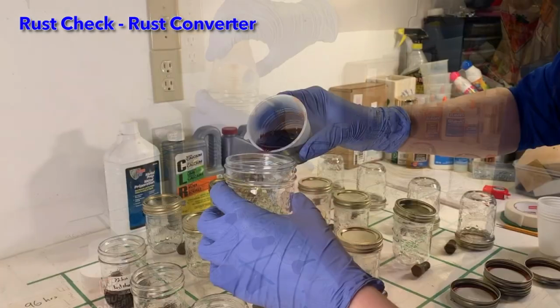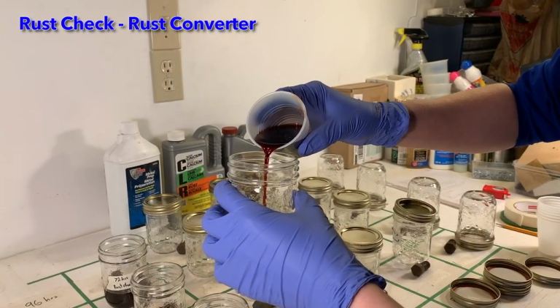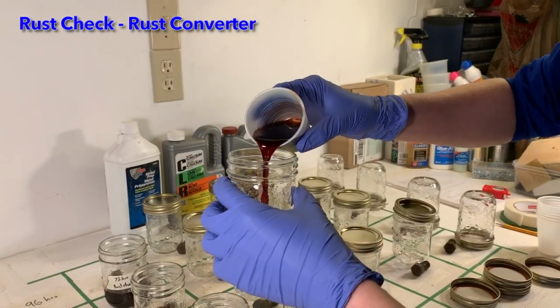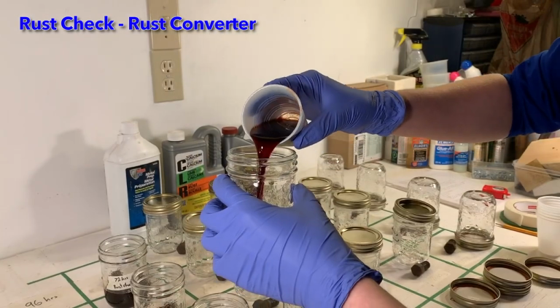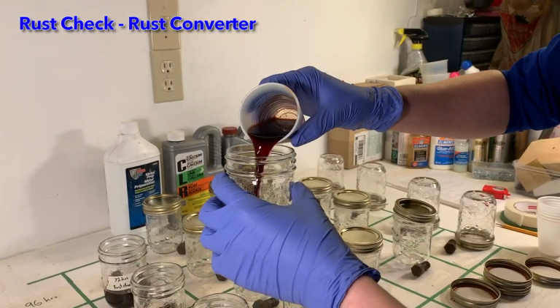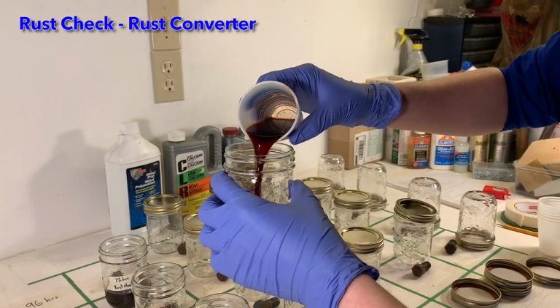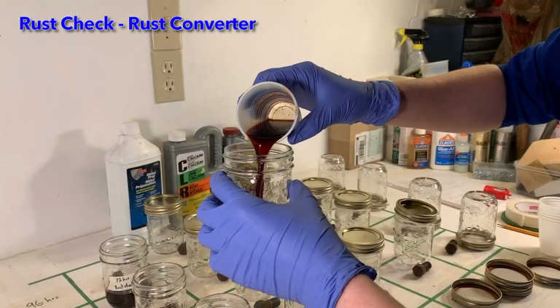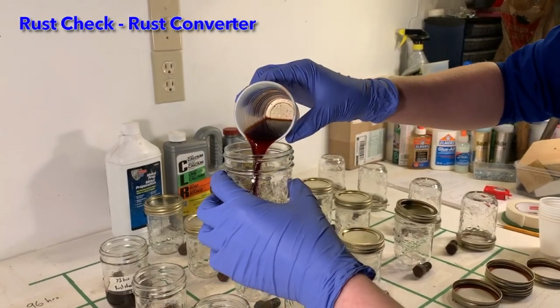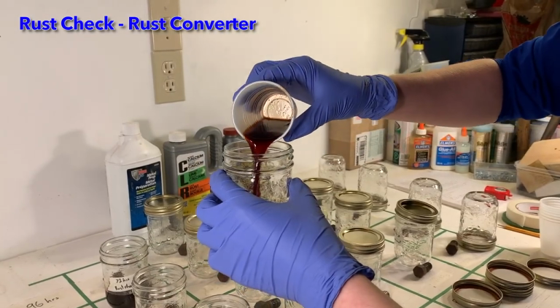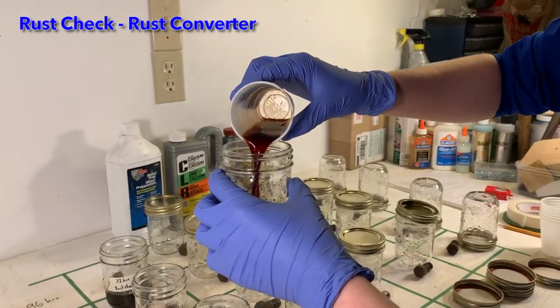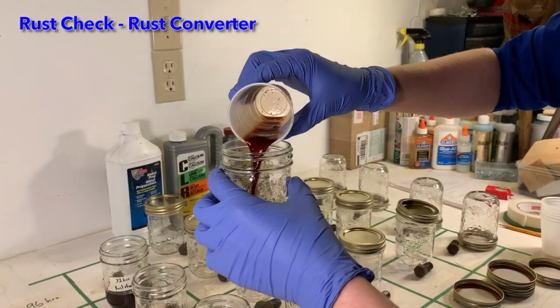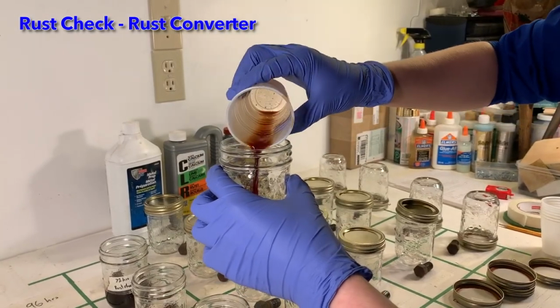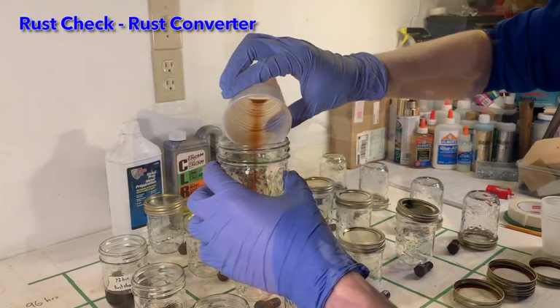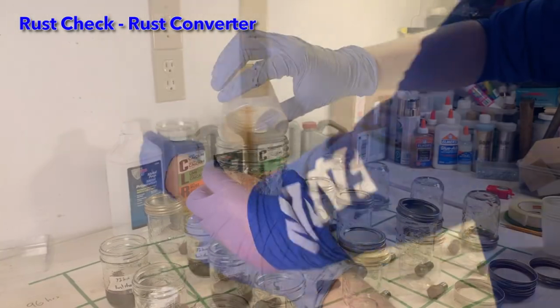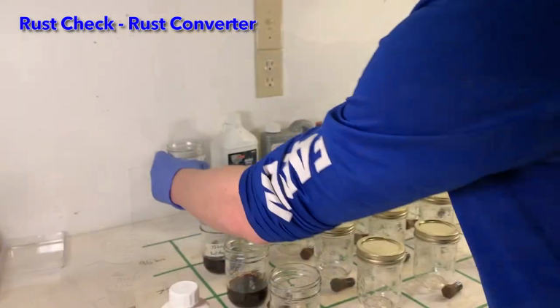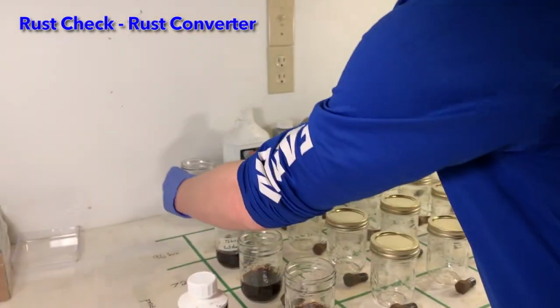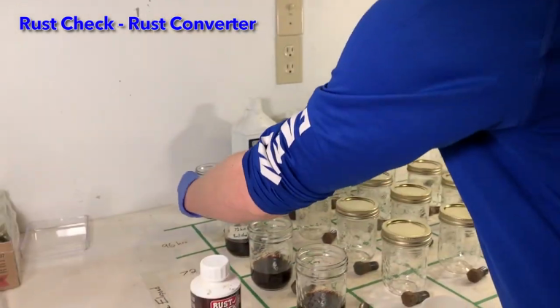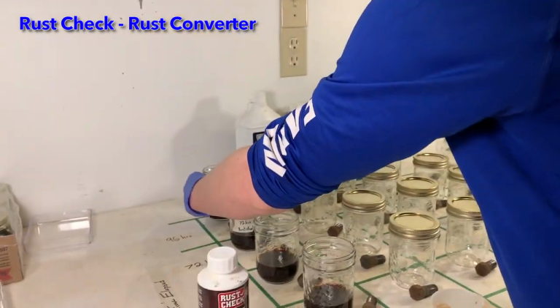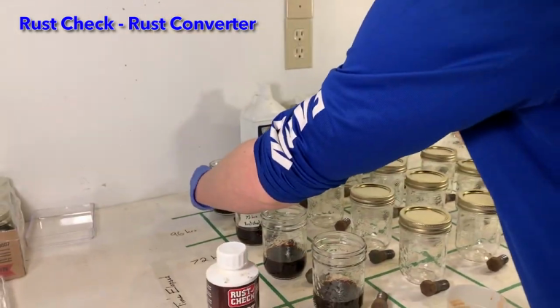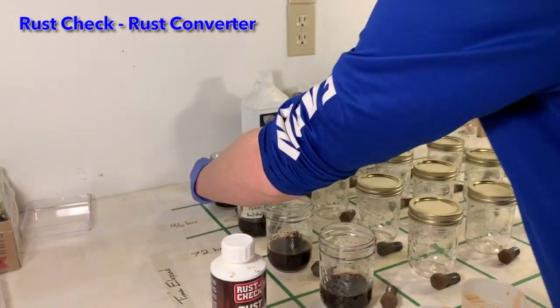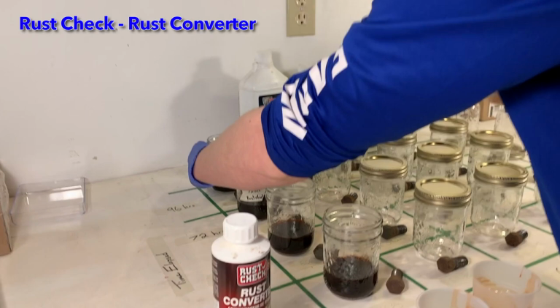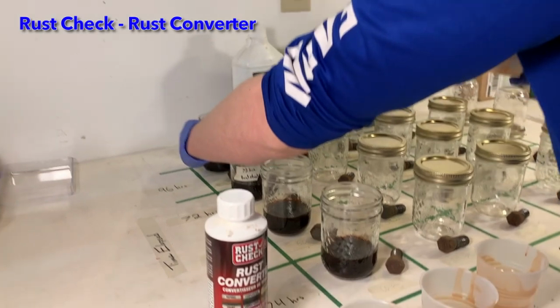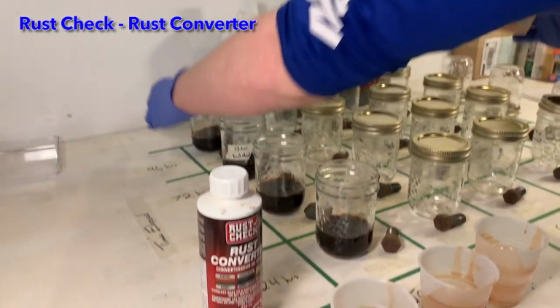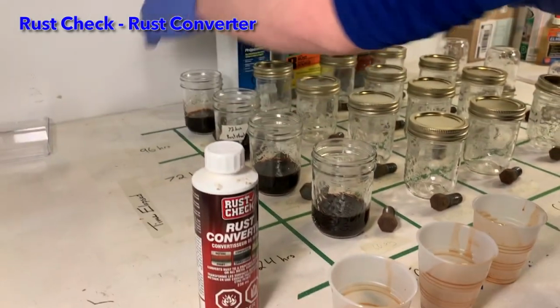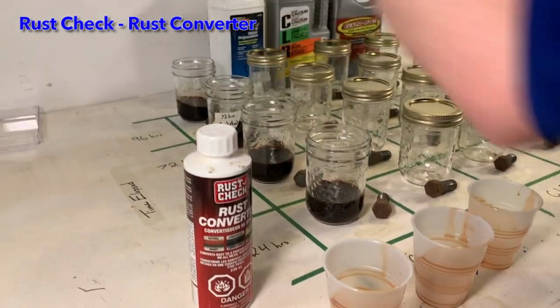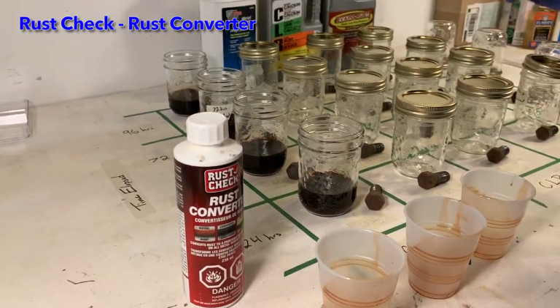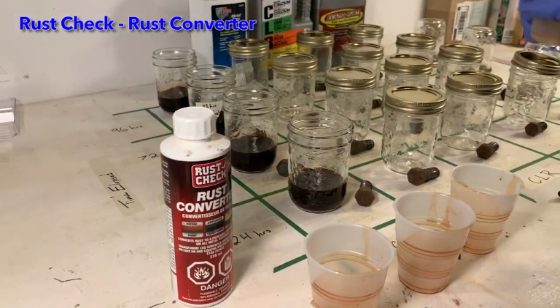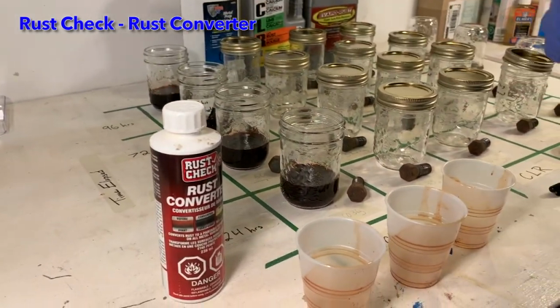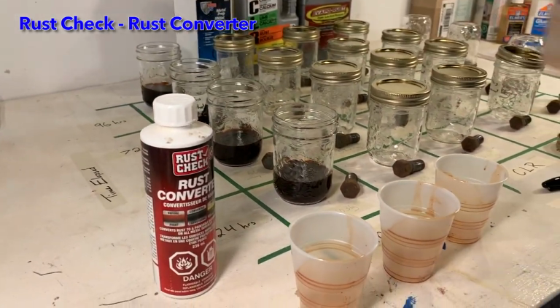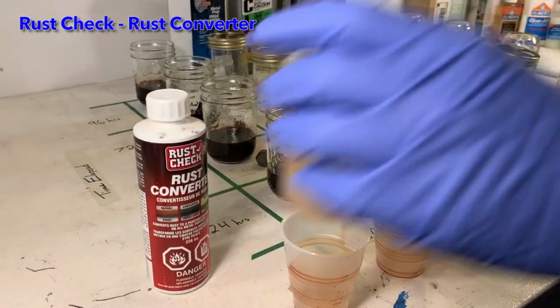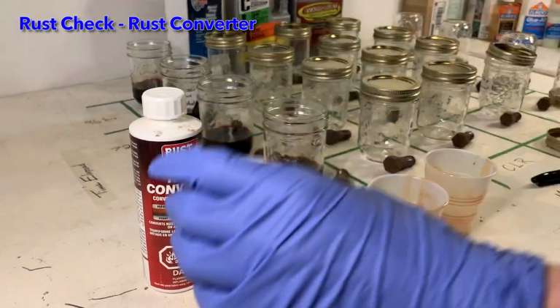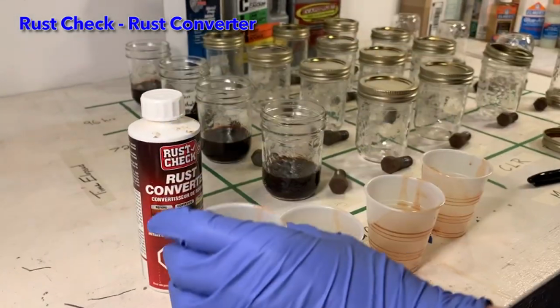Rust check is composed of tannic acid that removes the rust and a polymer that provides a protective layer.